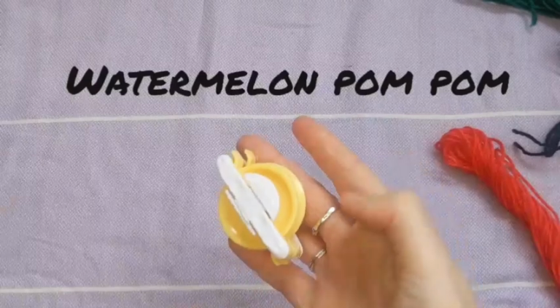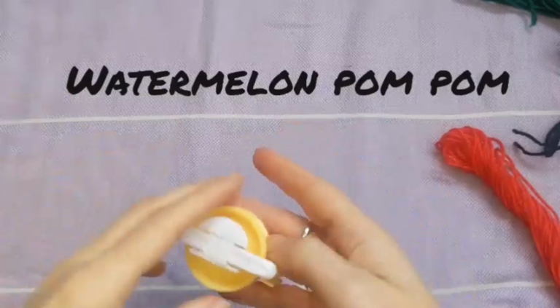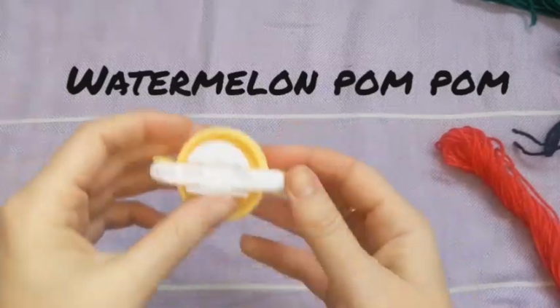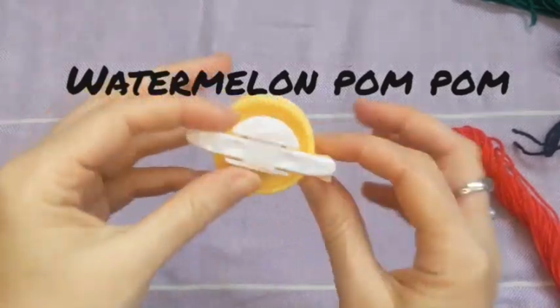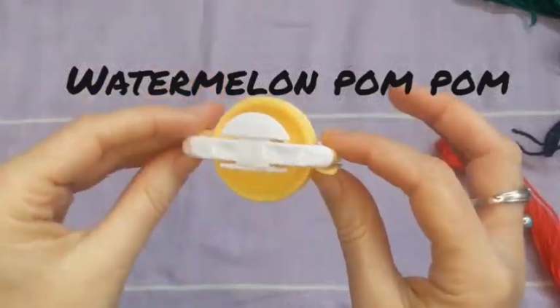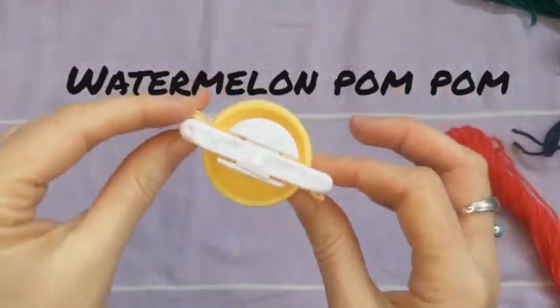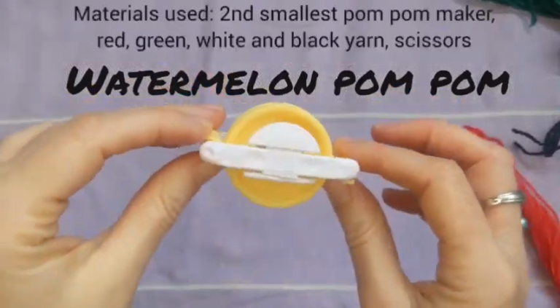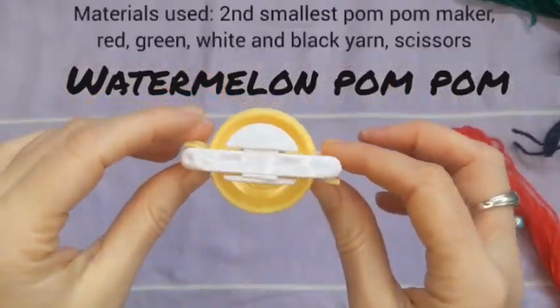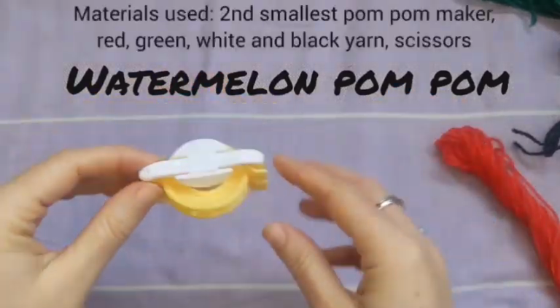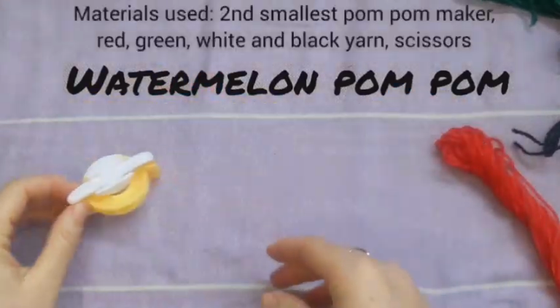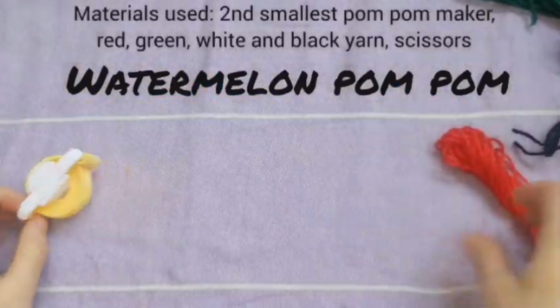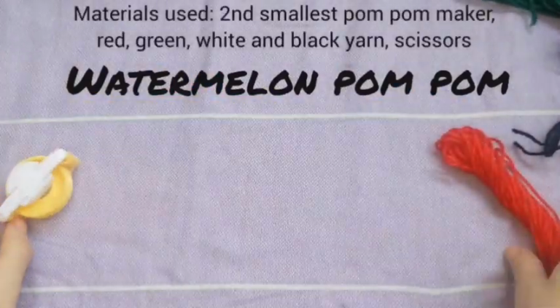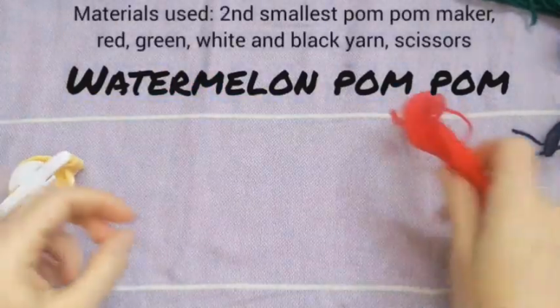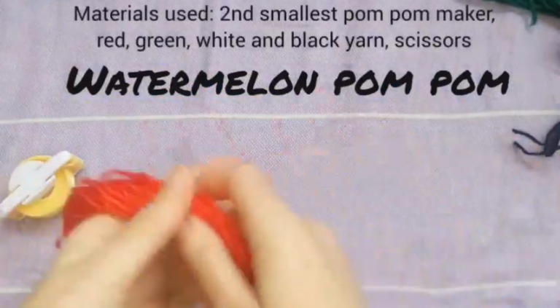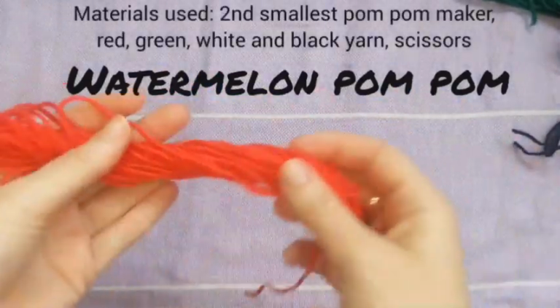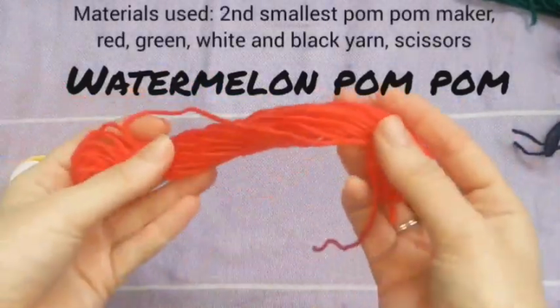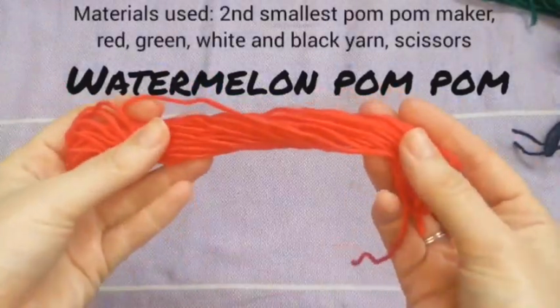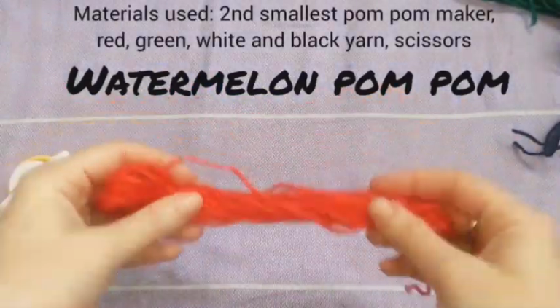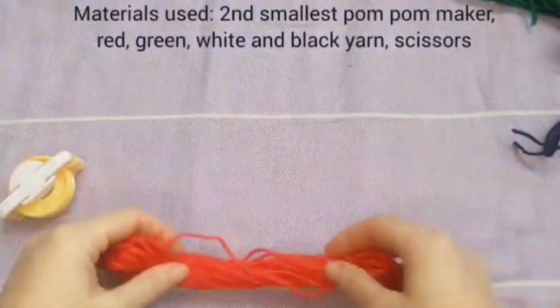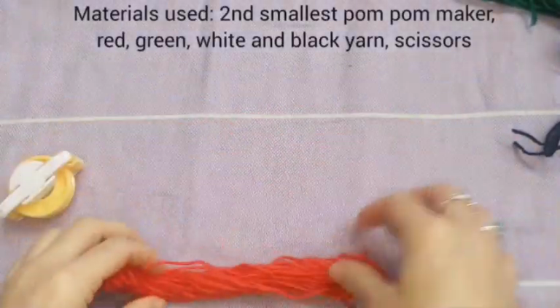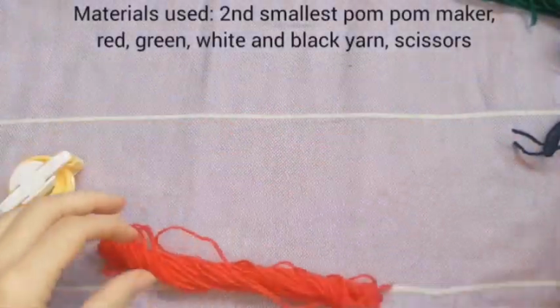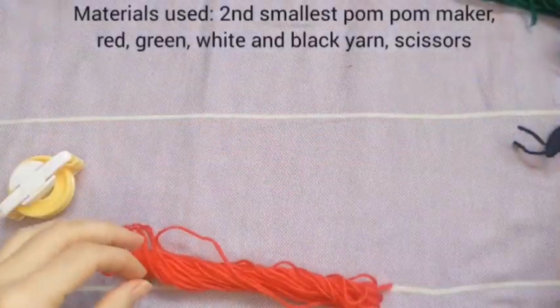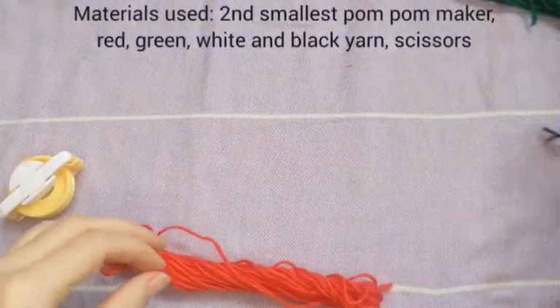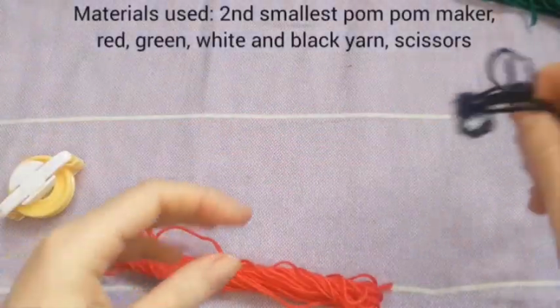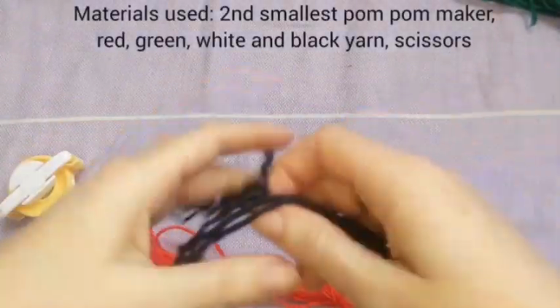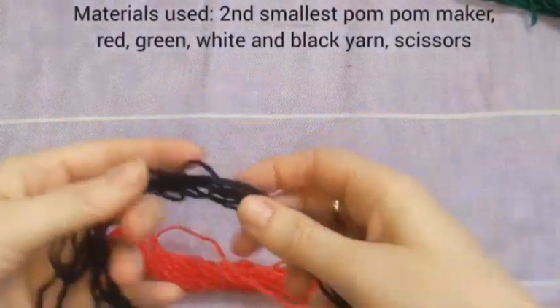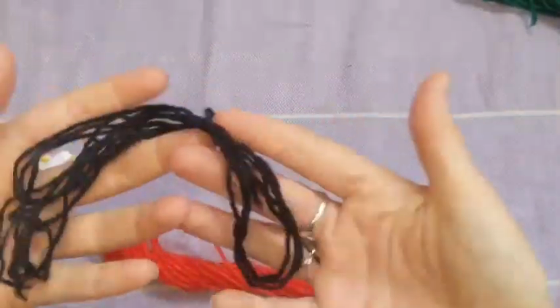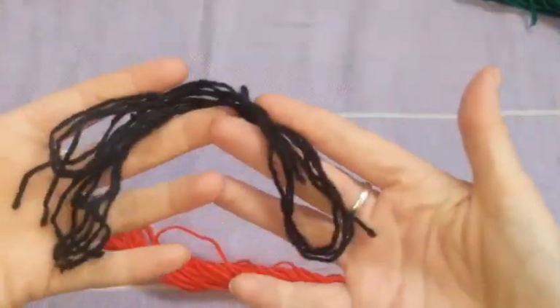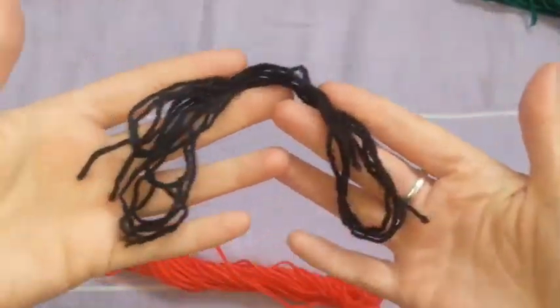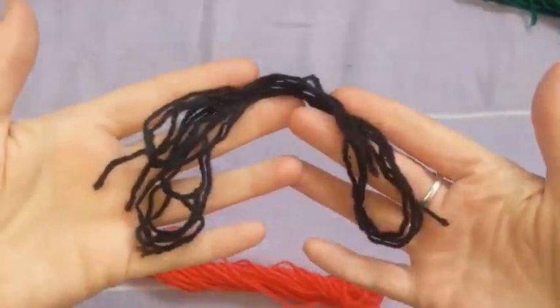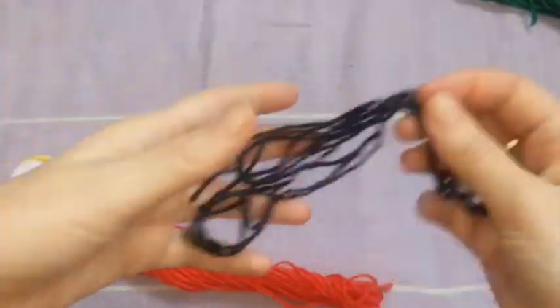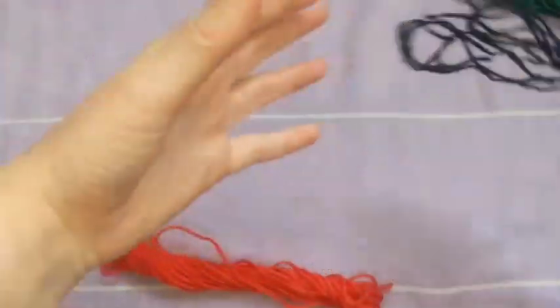Hey! Welcome to Funky Poms! I'm Cathy and today we're making a watermelon.